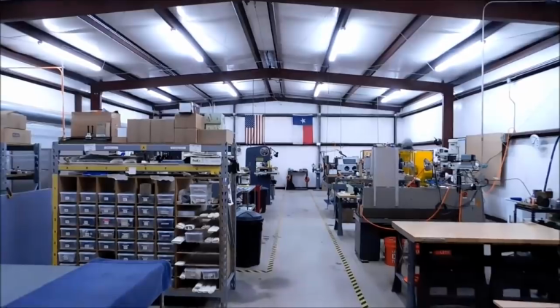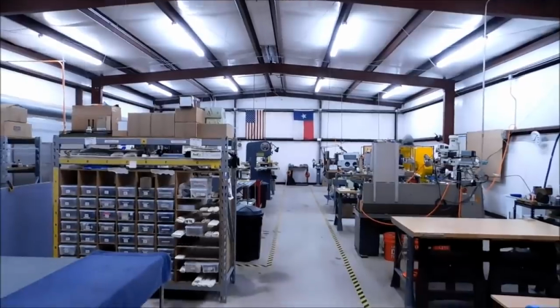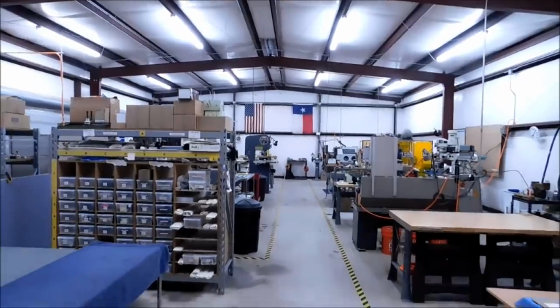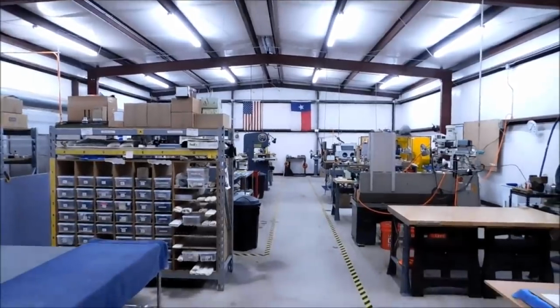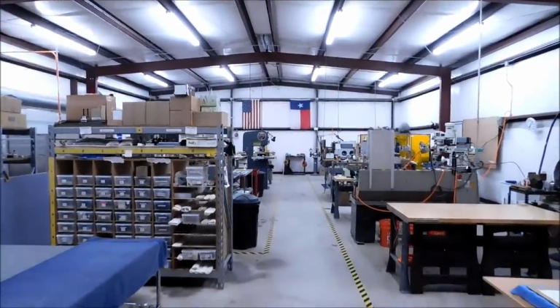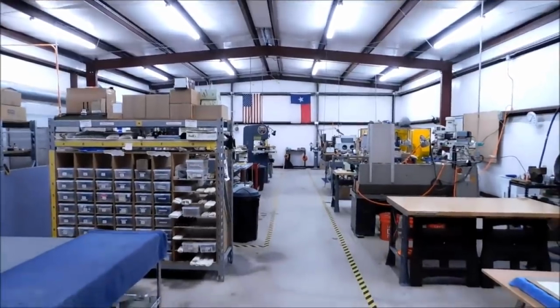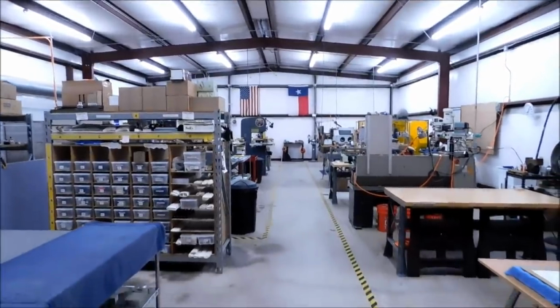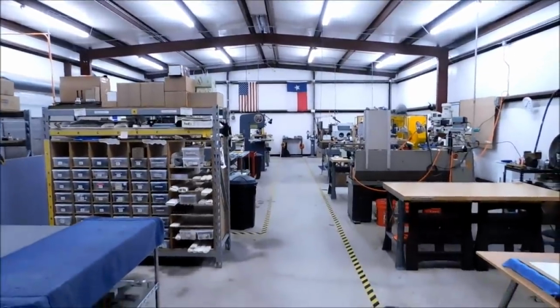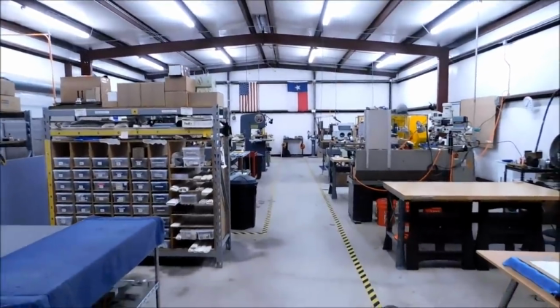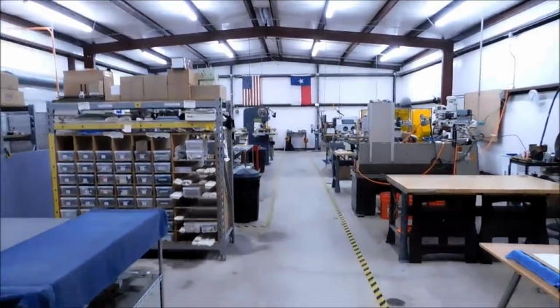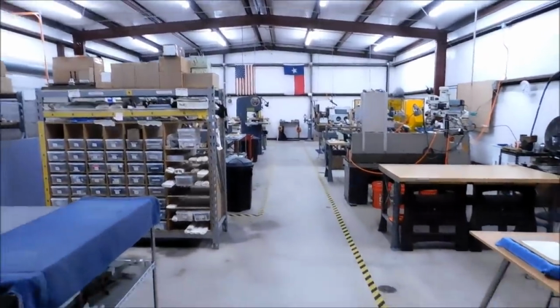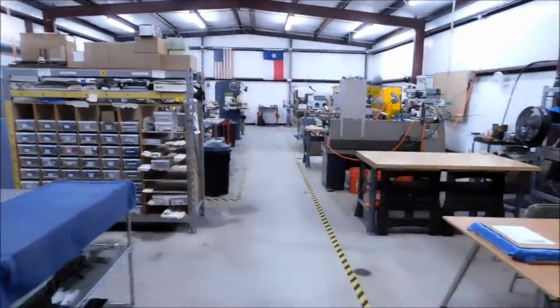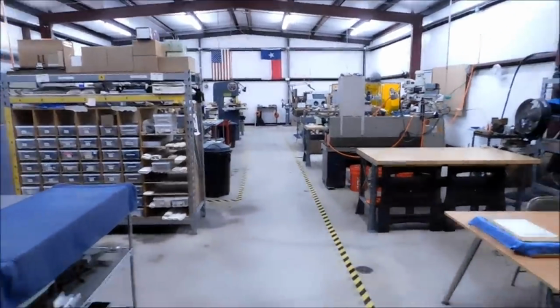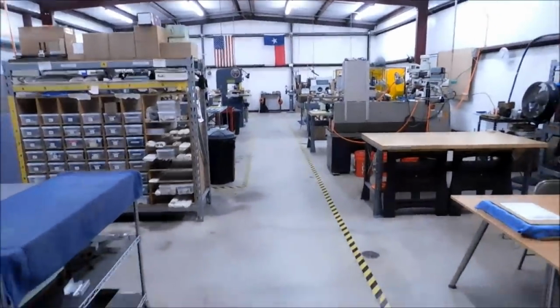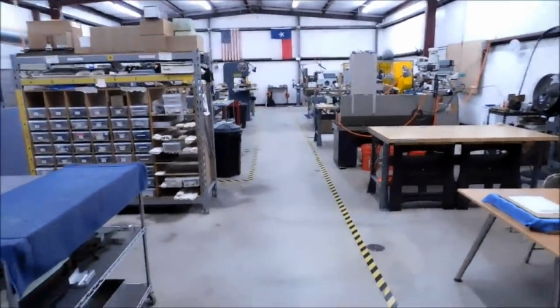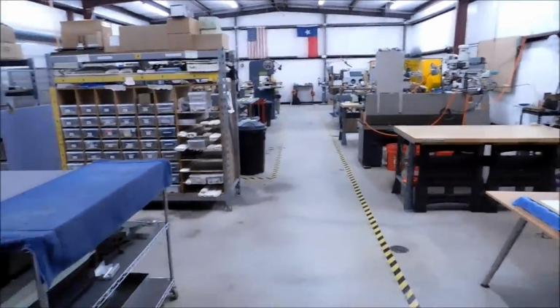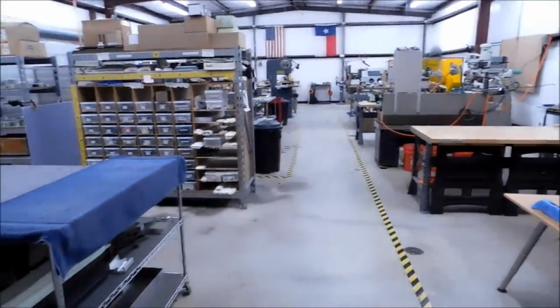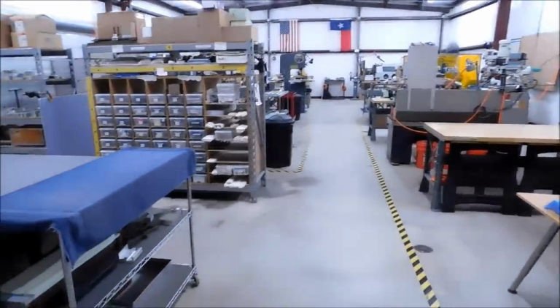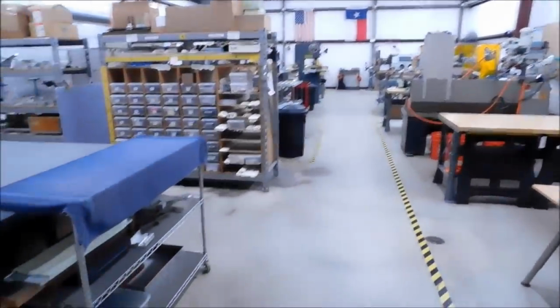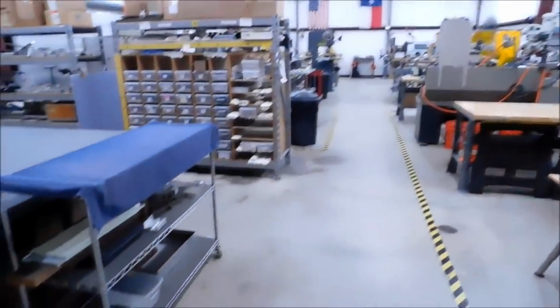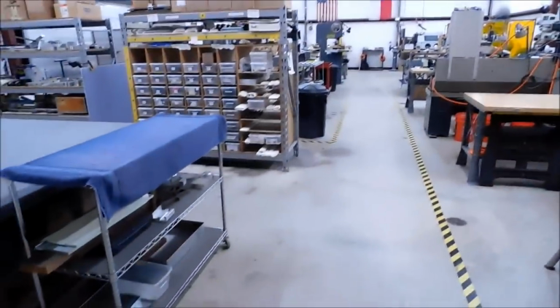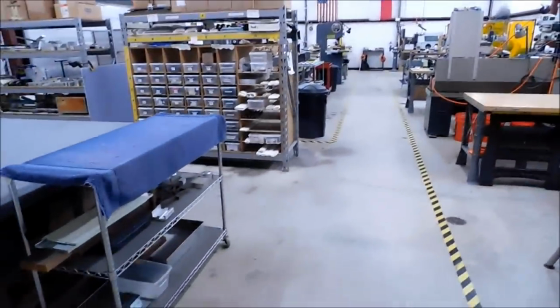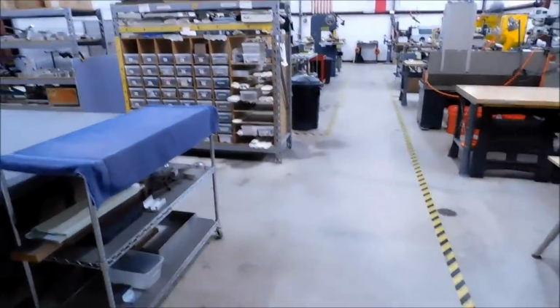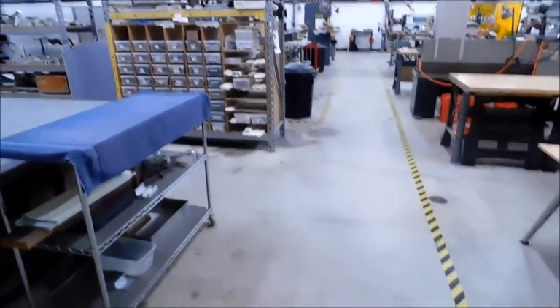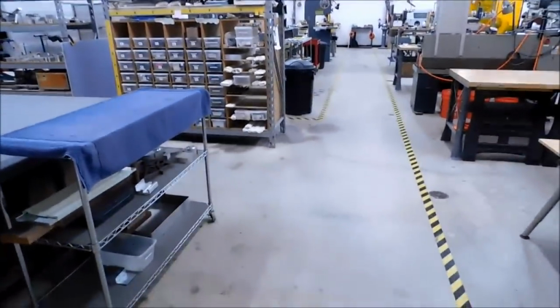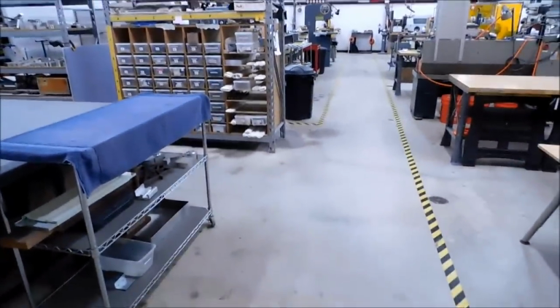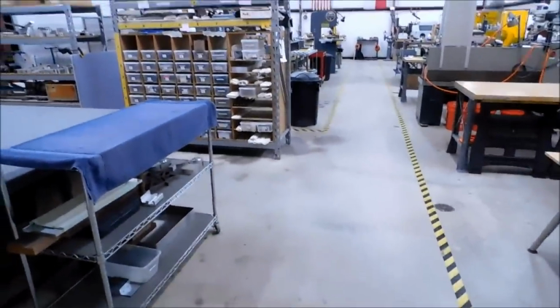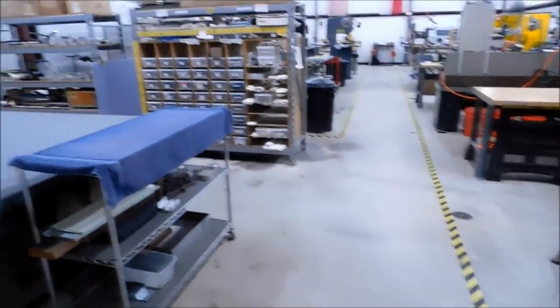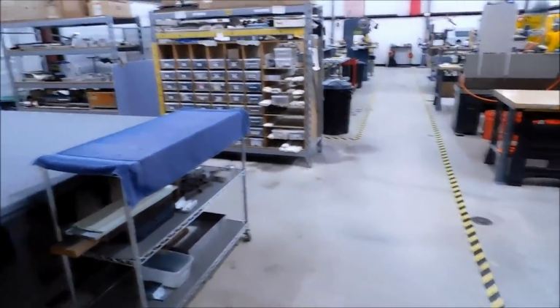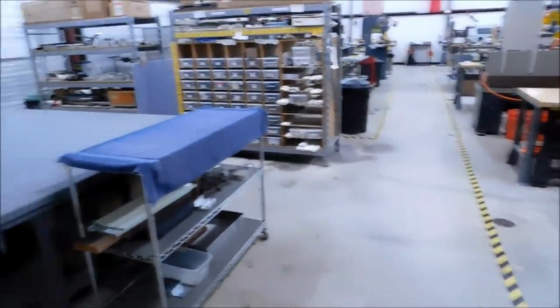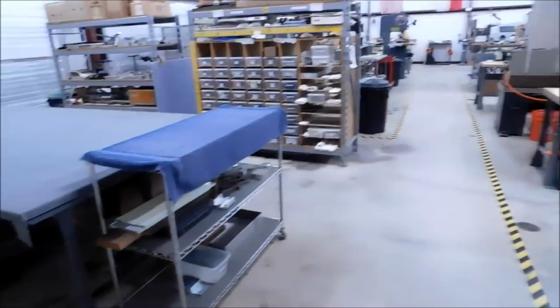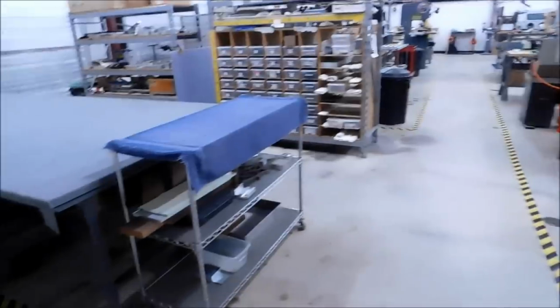I've been asked more than a couple of times to do a walkthrough of my shop, and today is your lucky day.